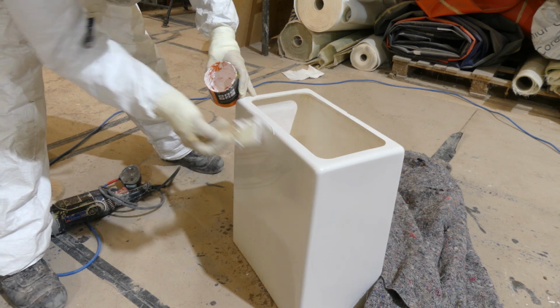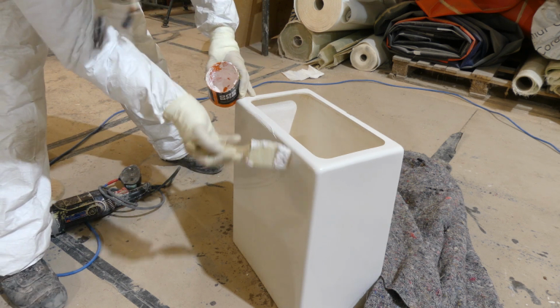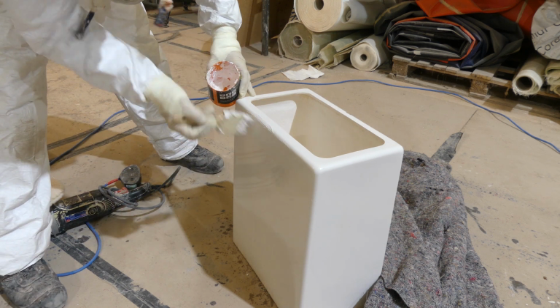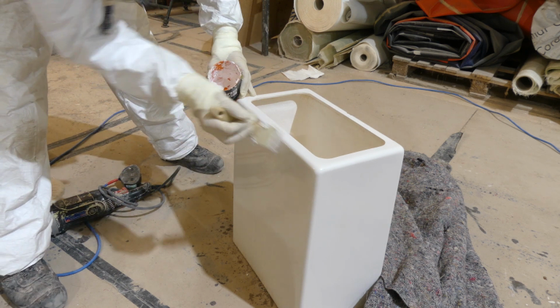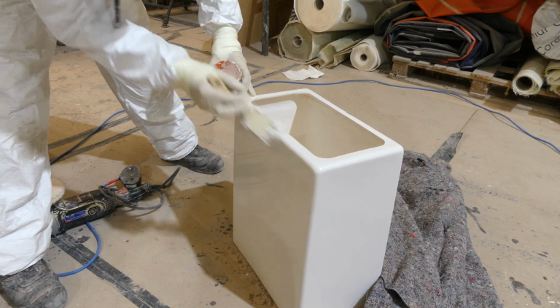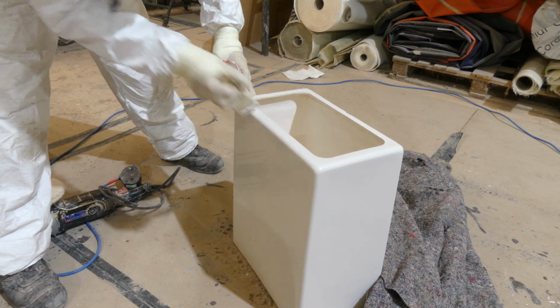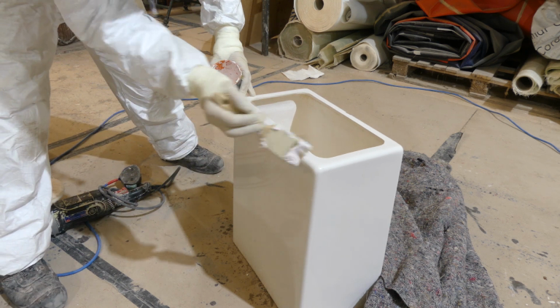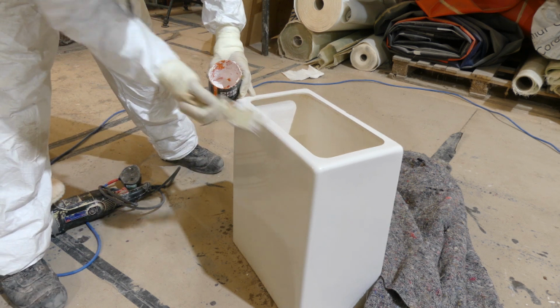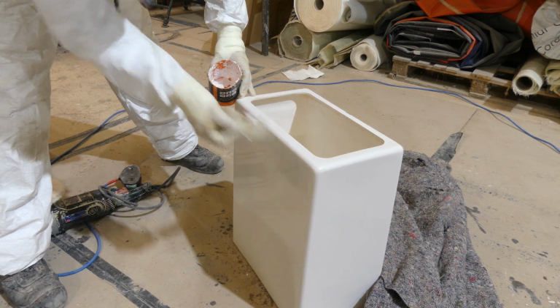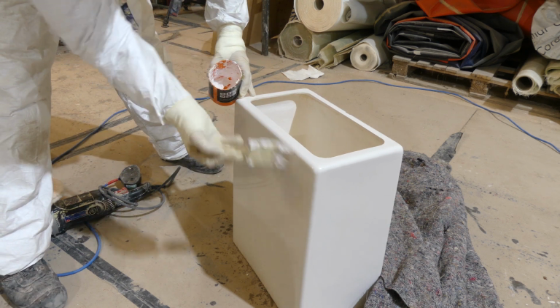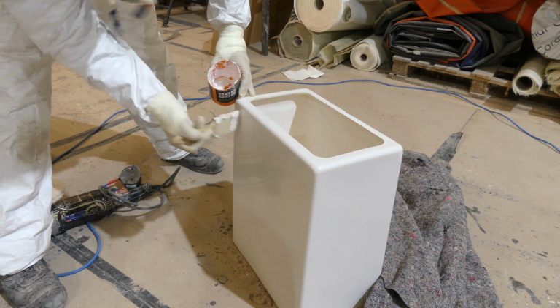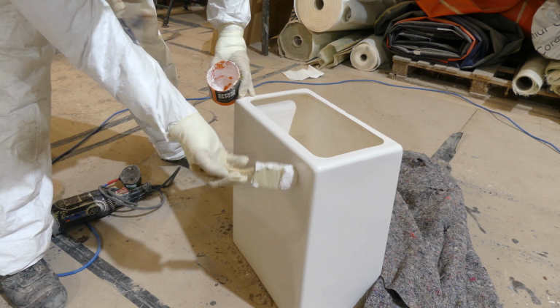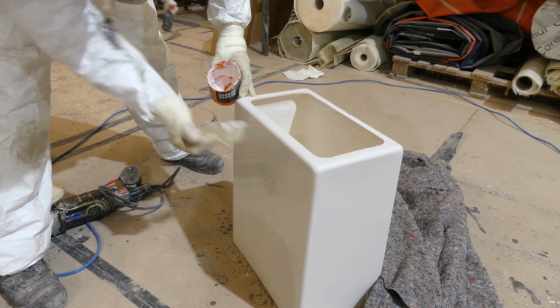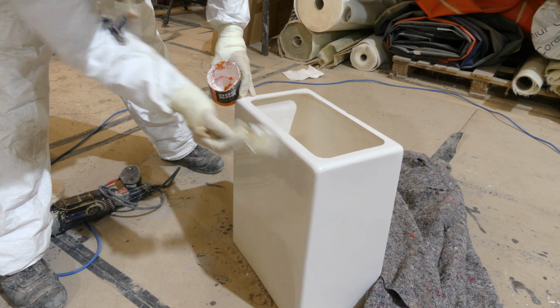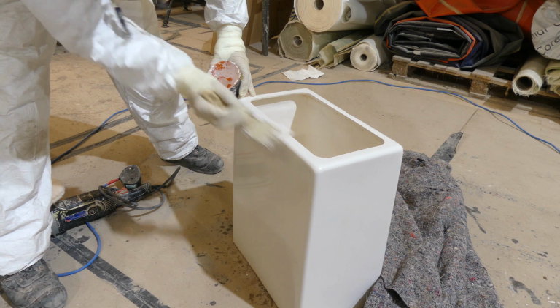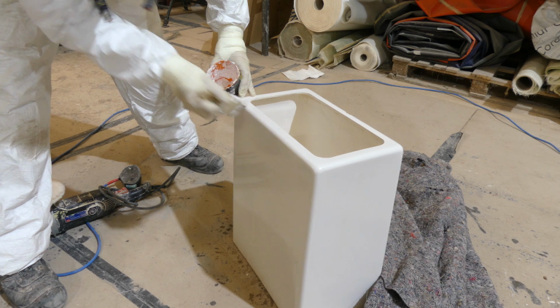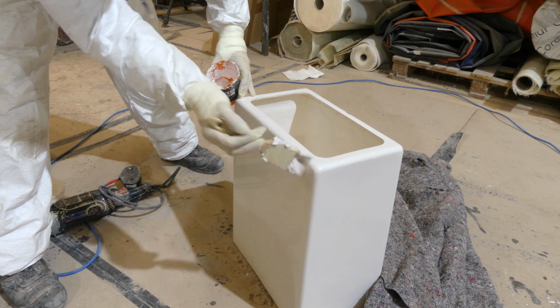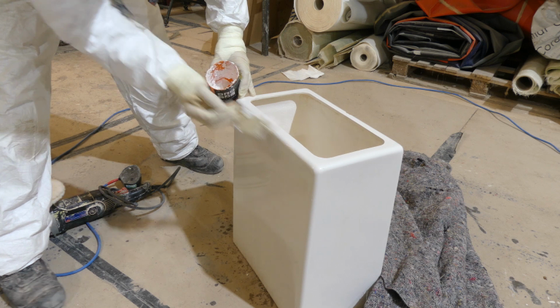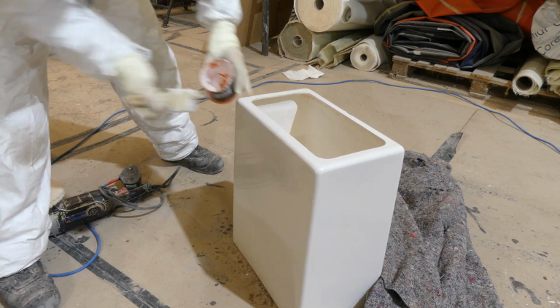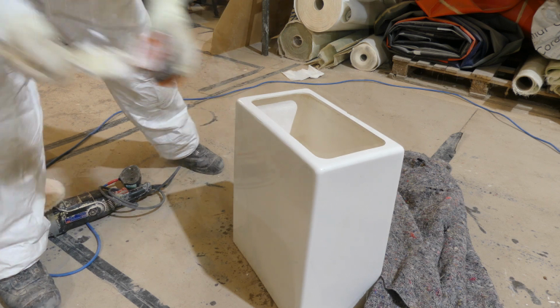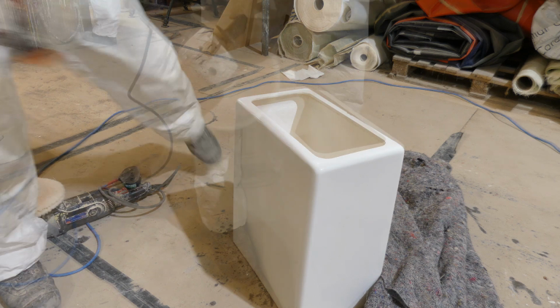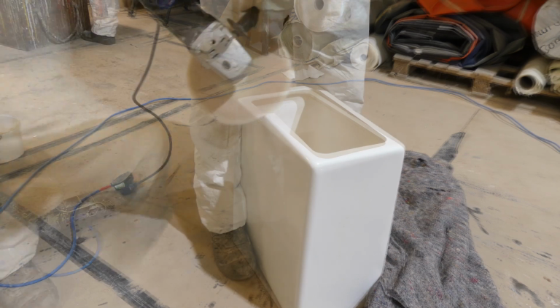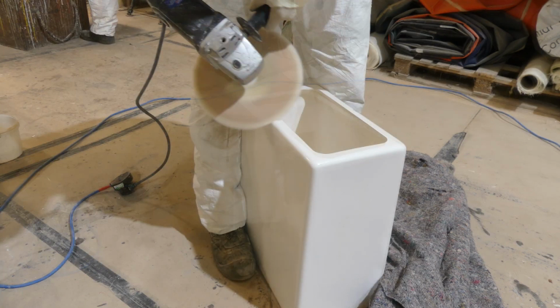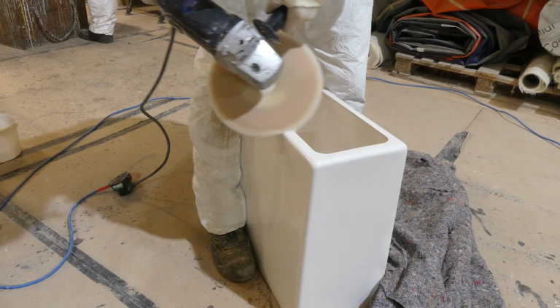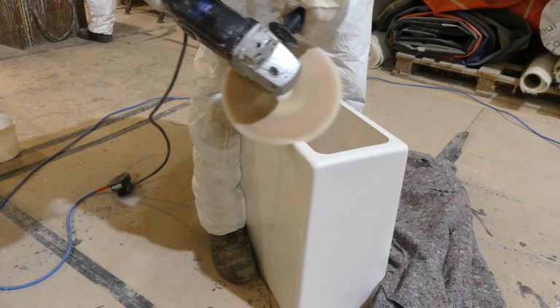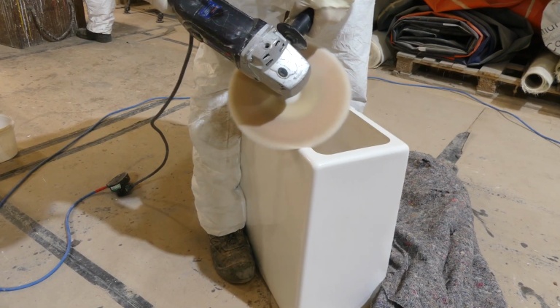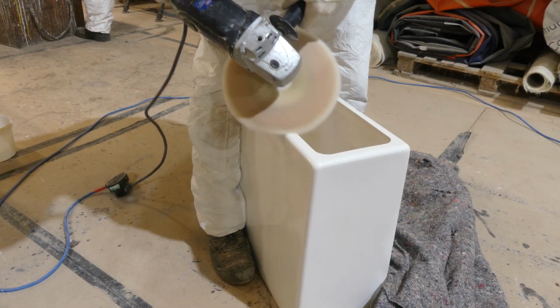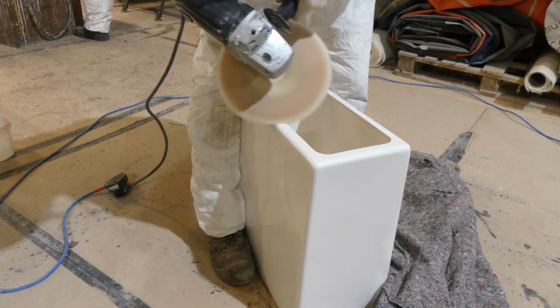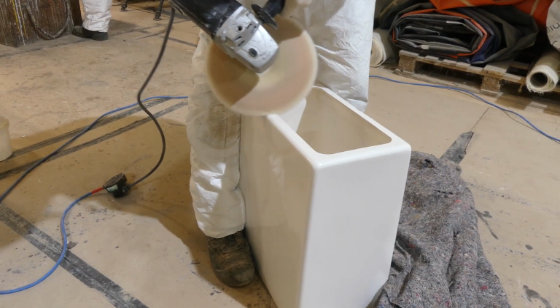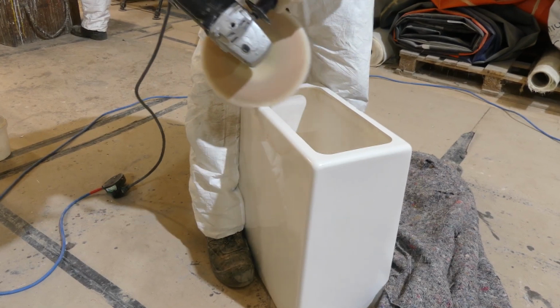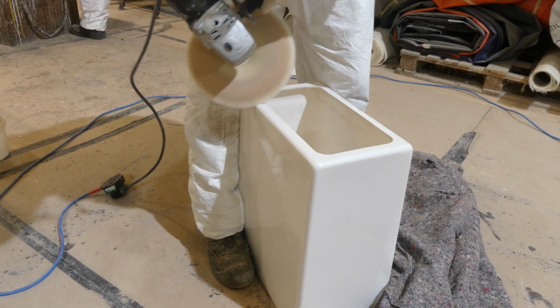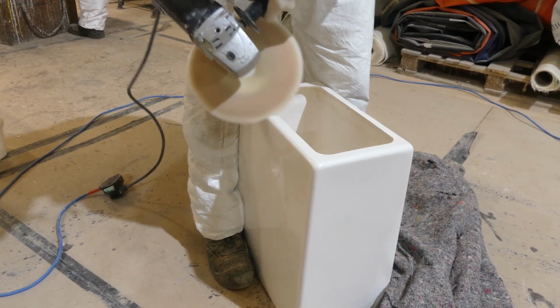In white you can do unseen repairs. Once you've got a colour in the hull it's almost impossible to do an unseen repair — there's always going to be shades of difference.